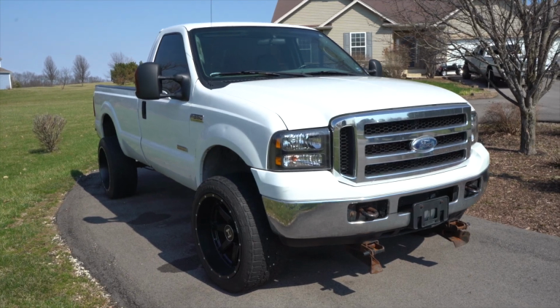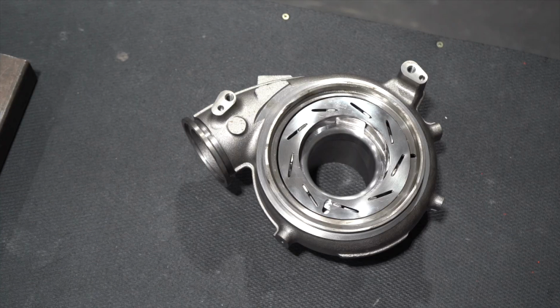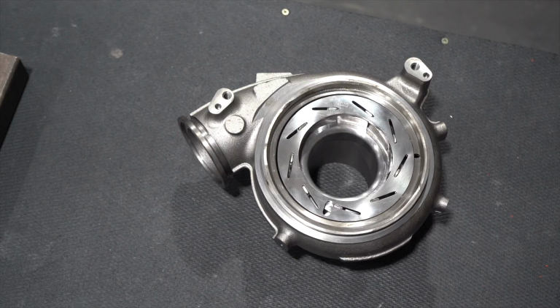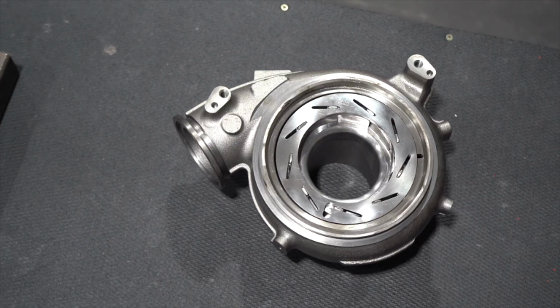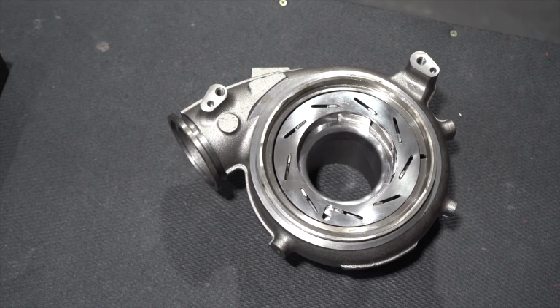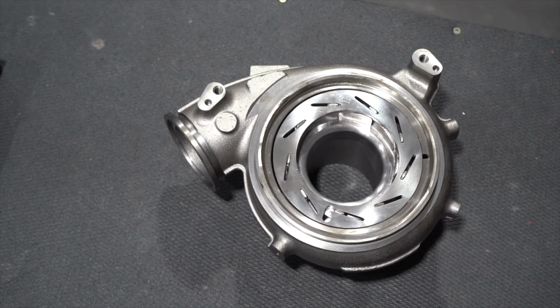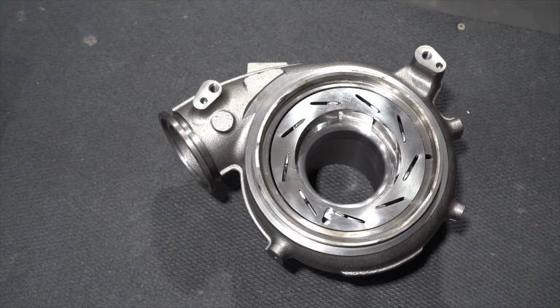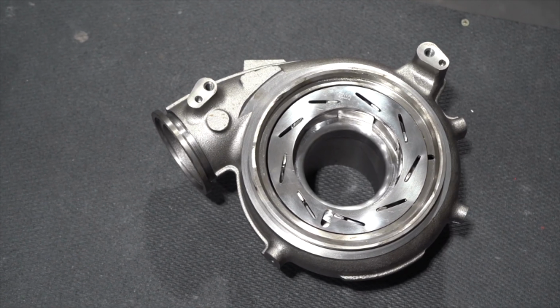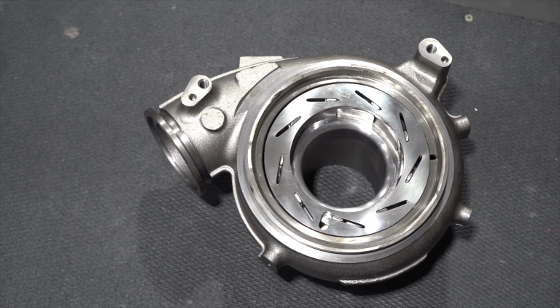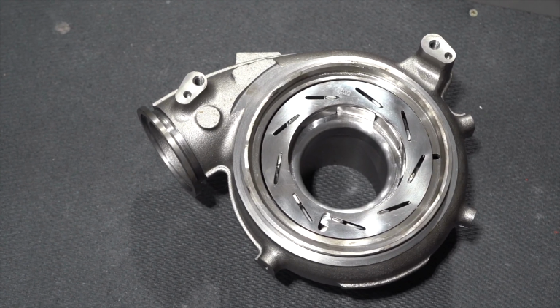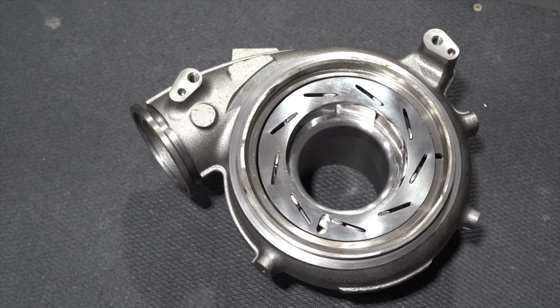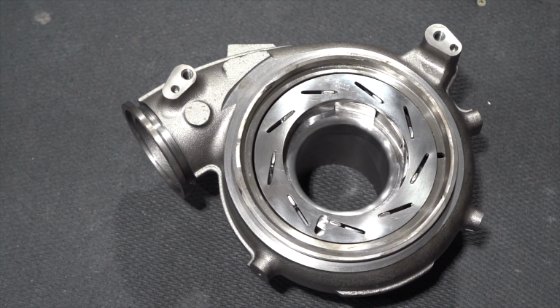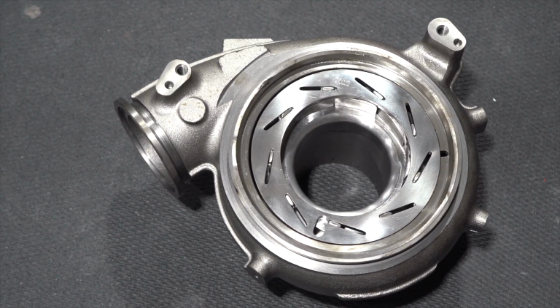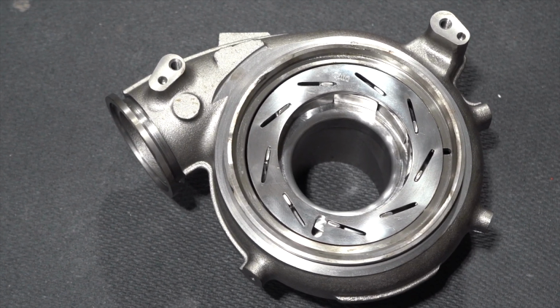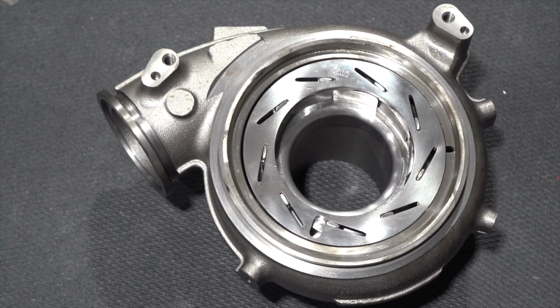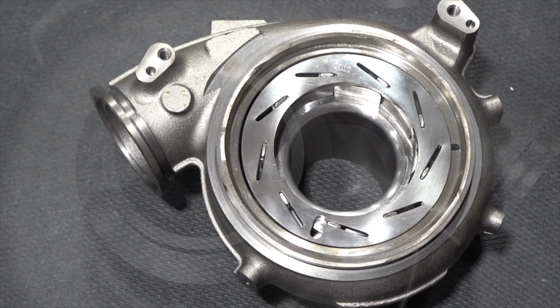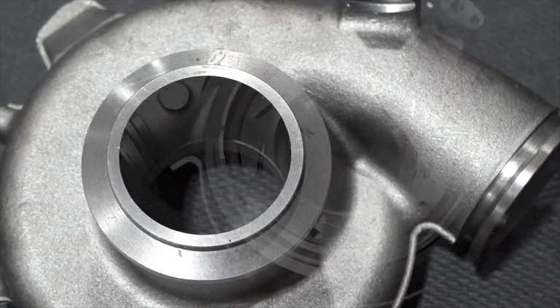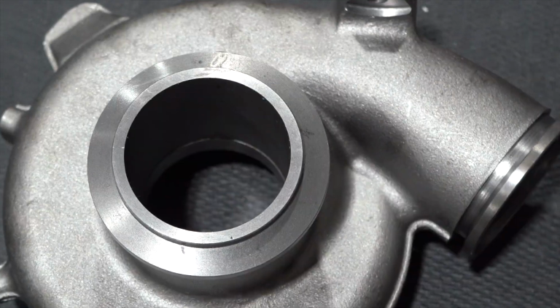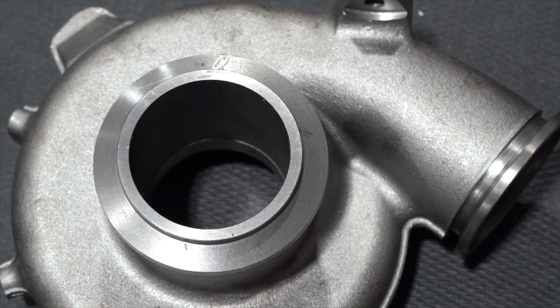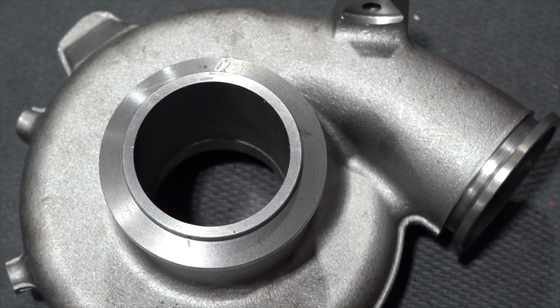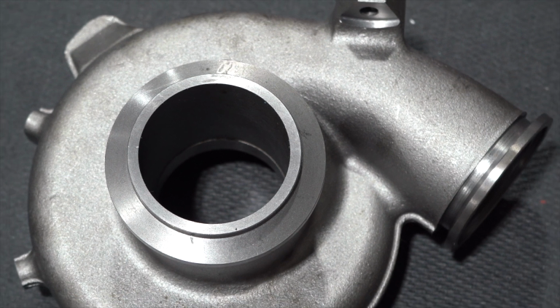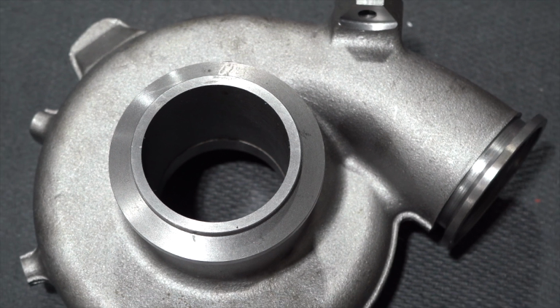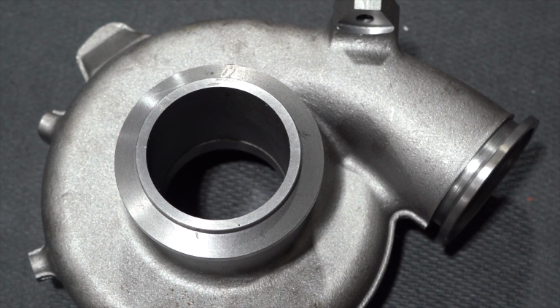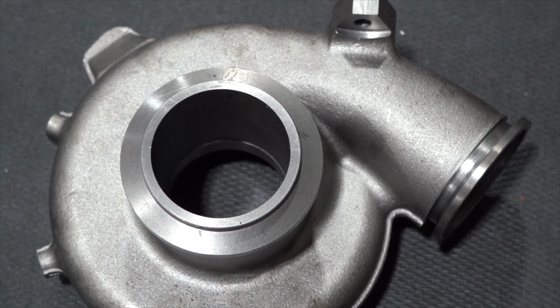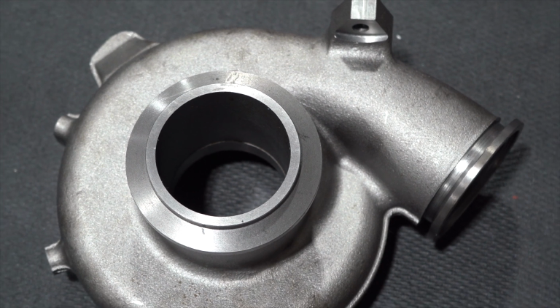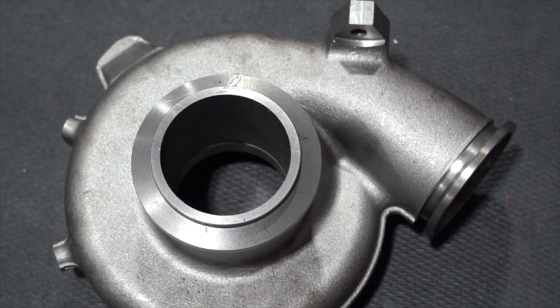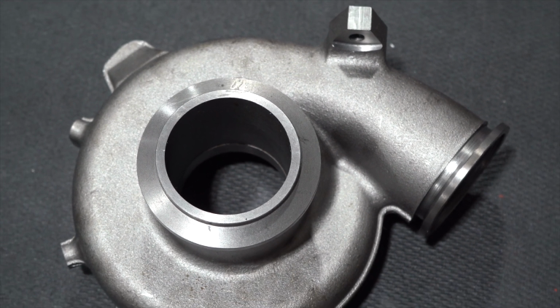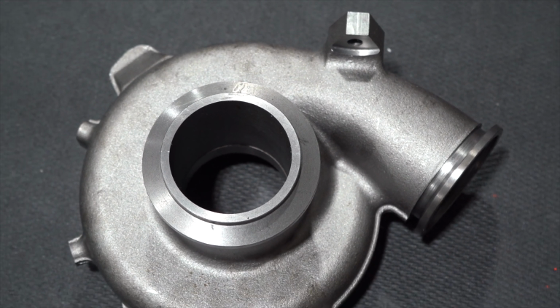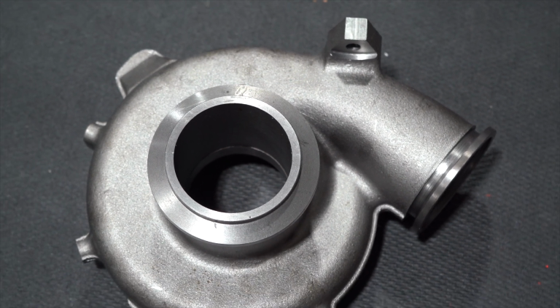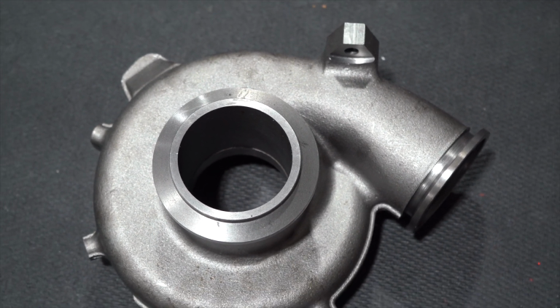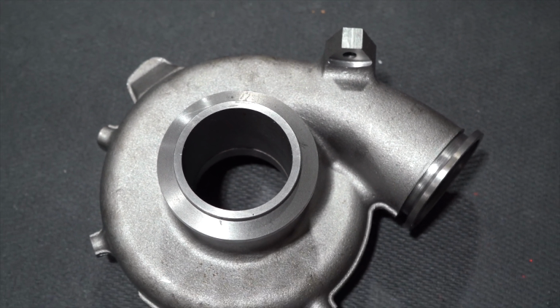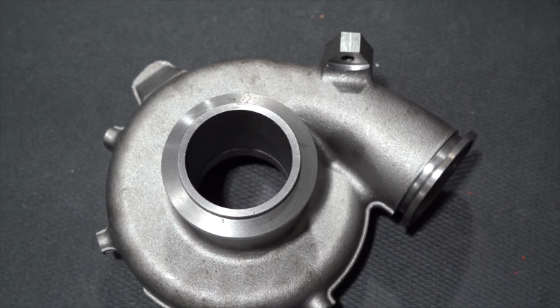This turbo is built using all new parts — no remanufactured, no core components. Everything is brand new casting and machined to spec.